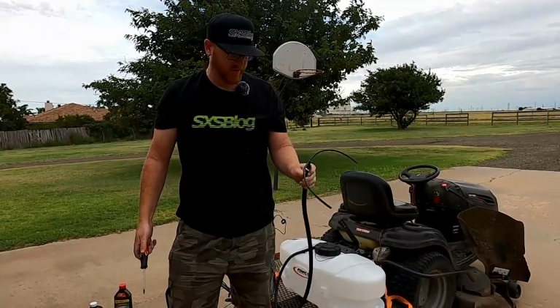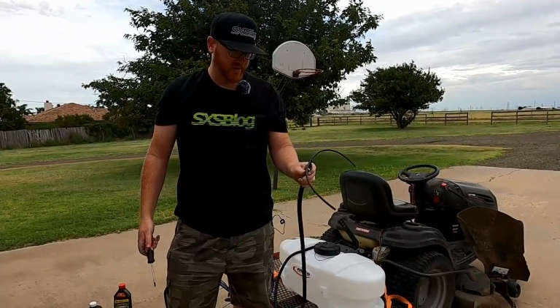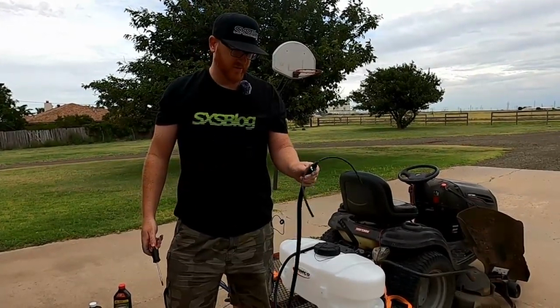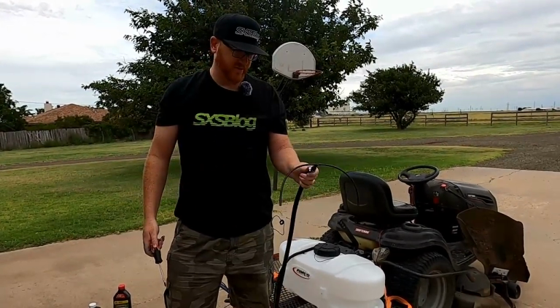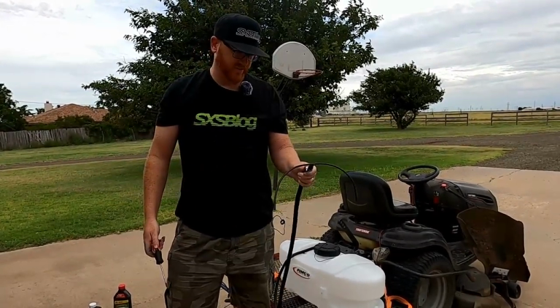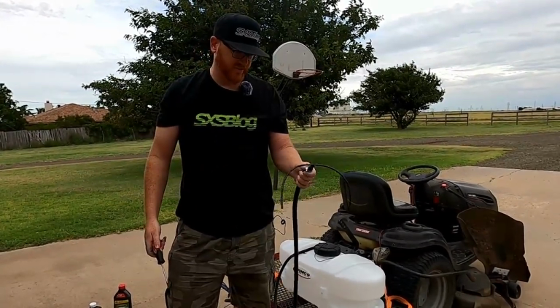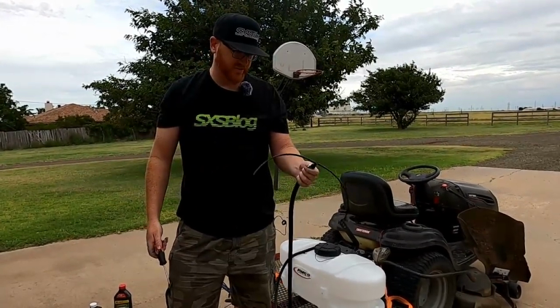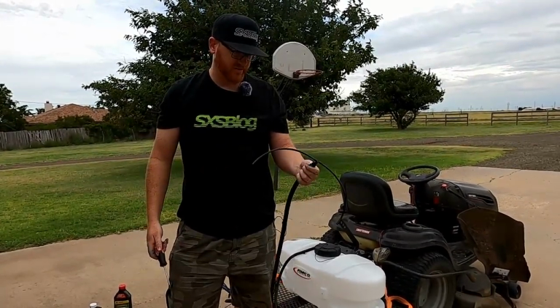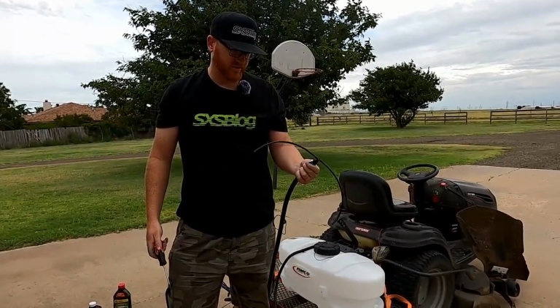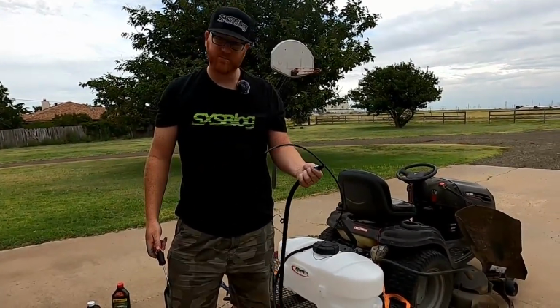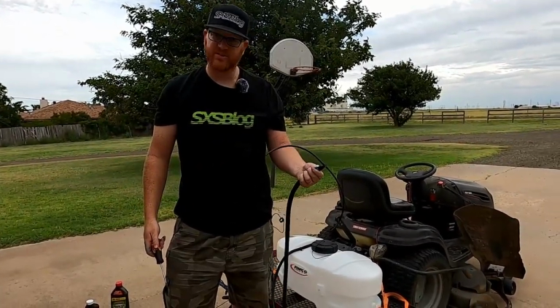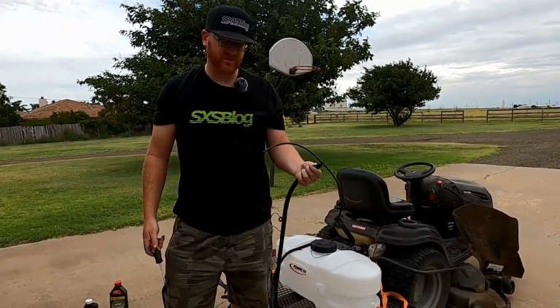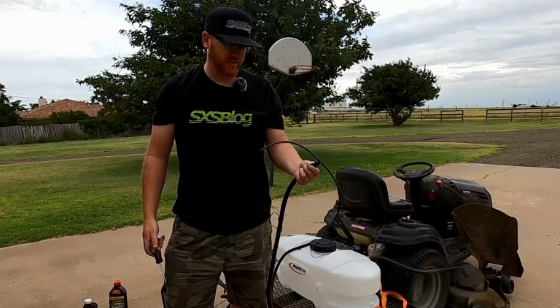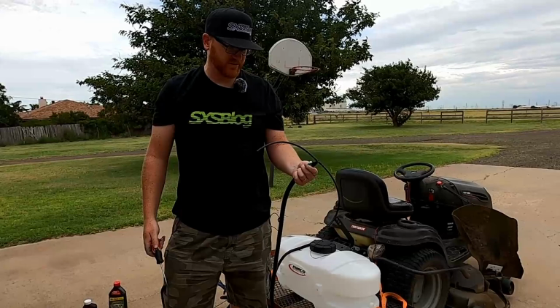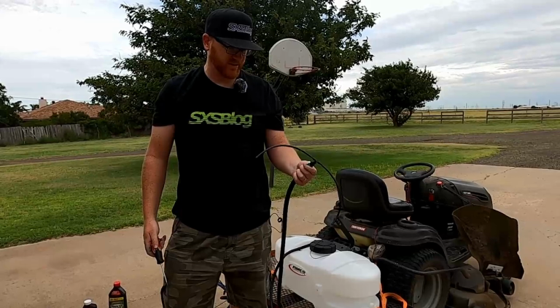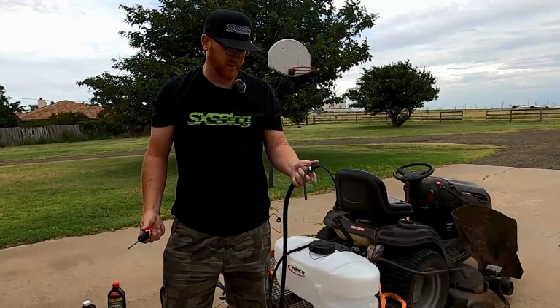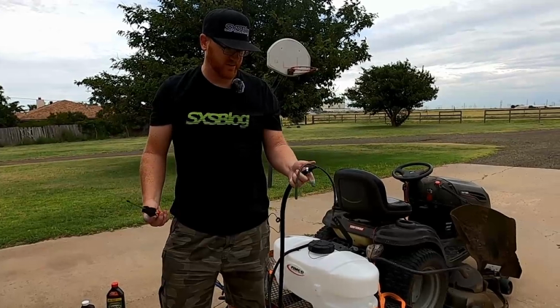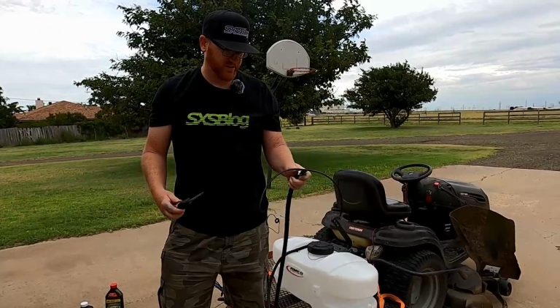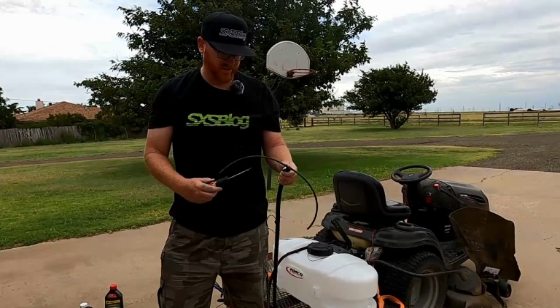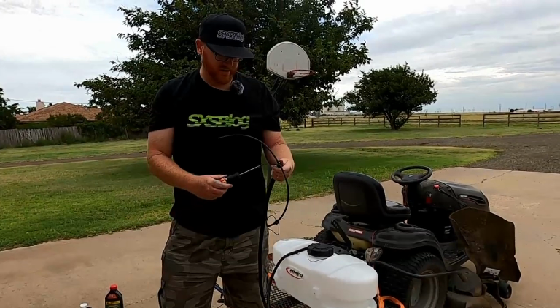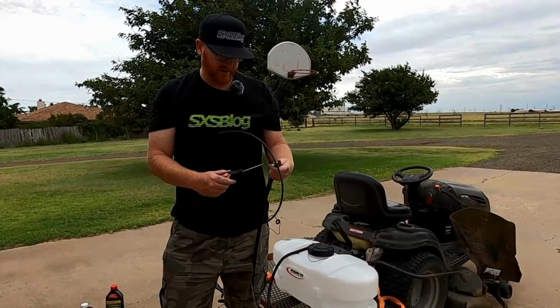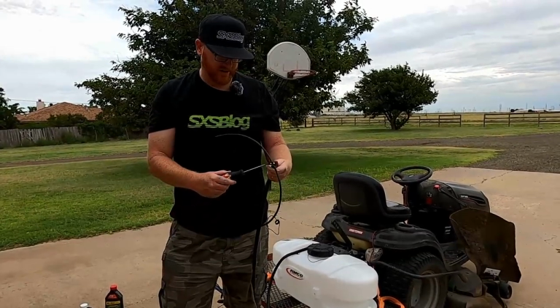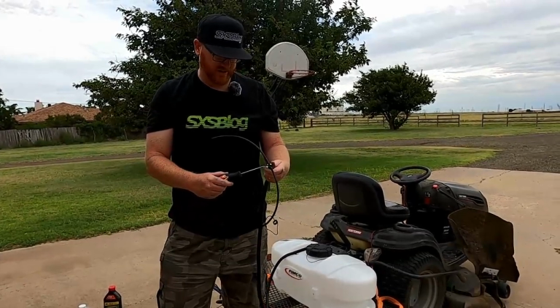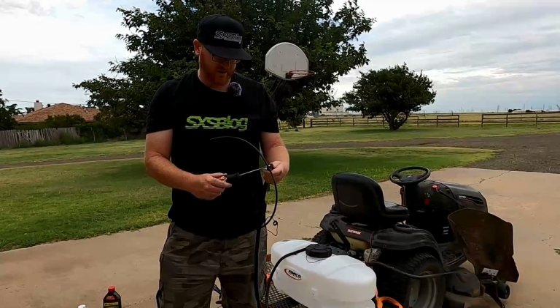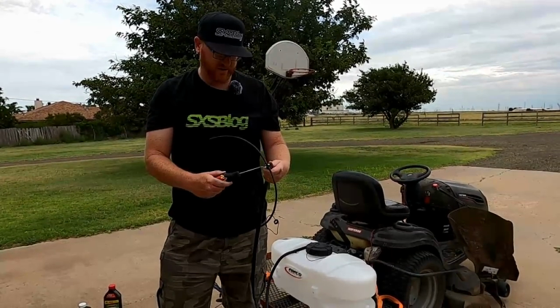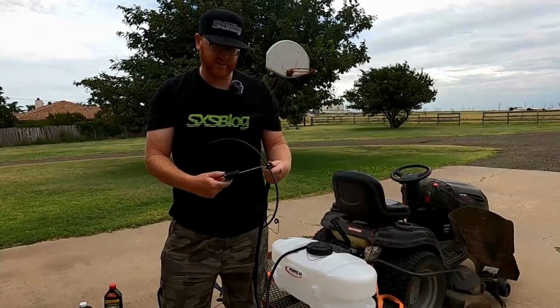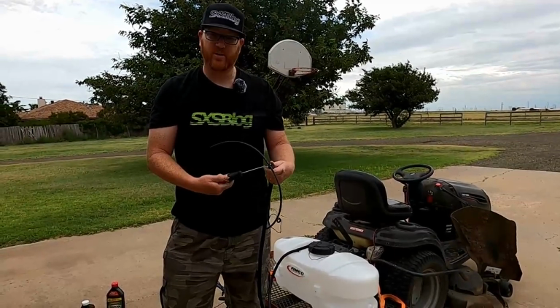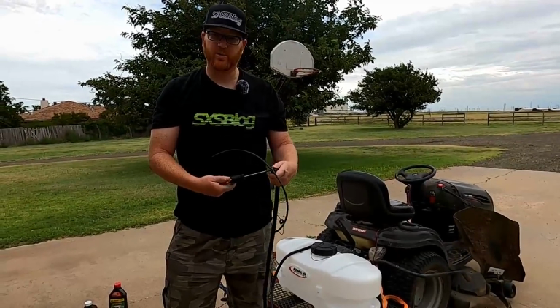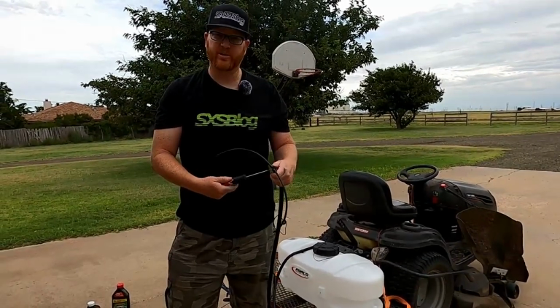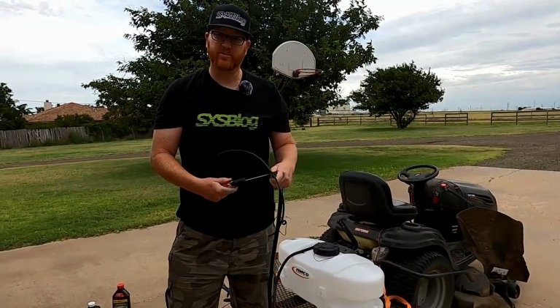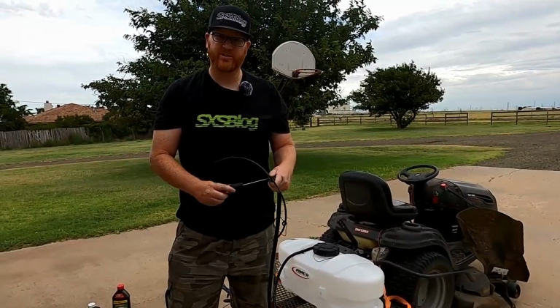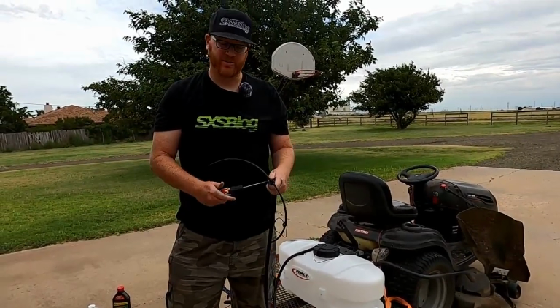There it is — just pinch the threads on there and that'll hold pretty good pressure.